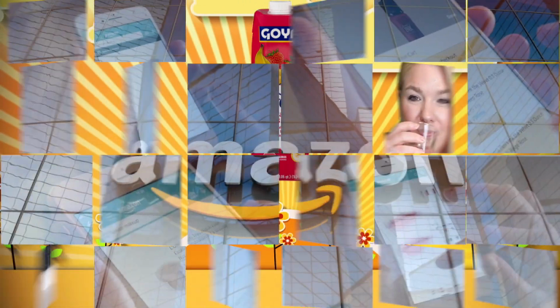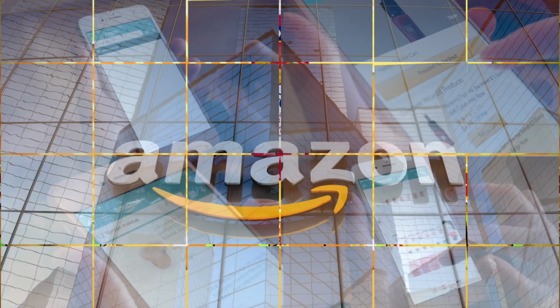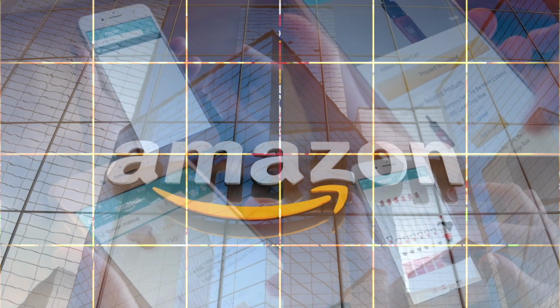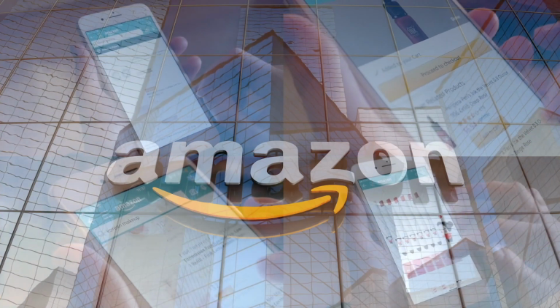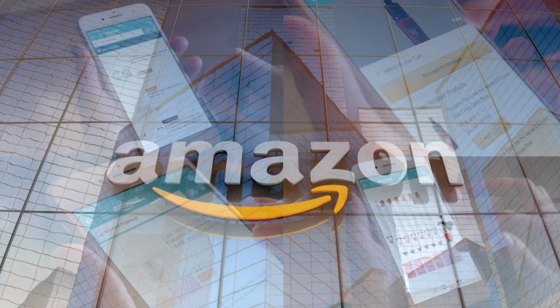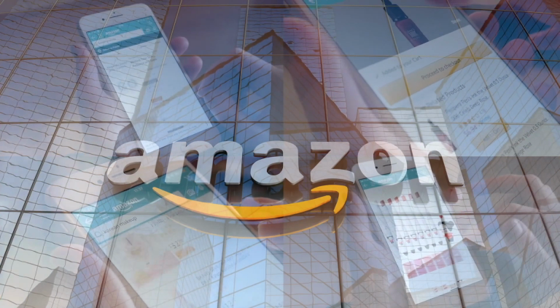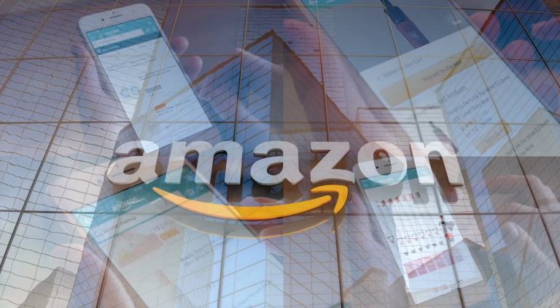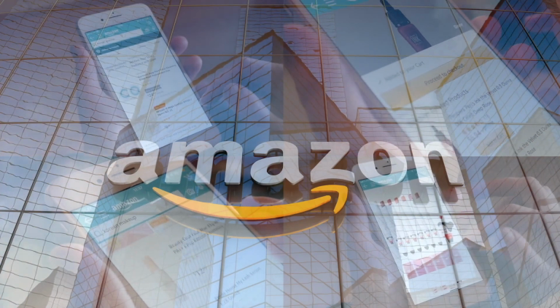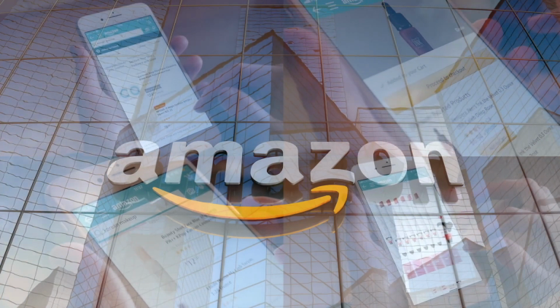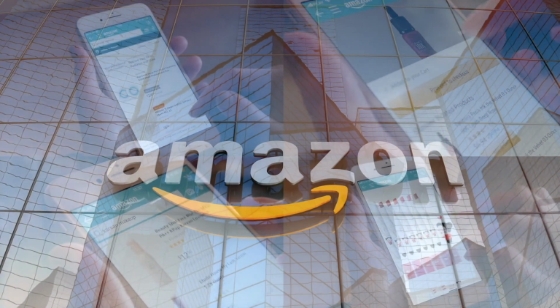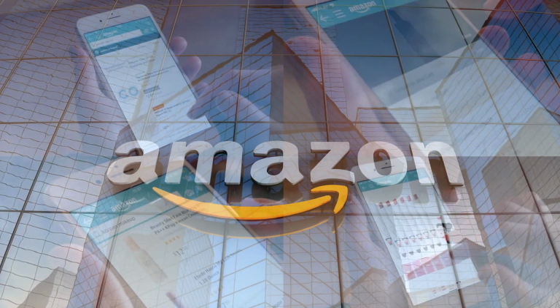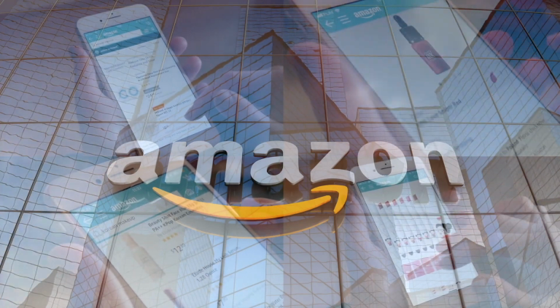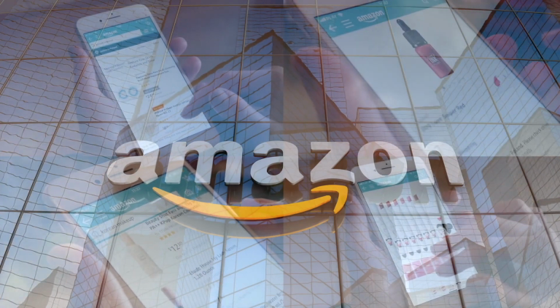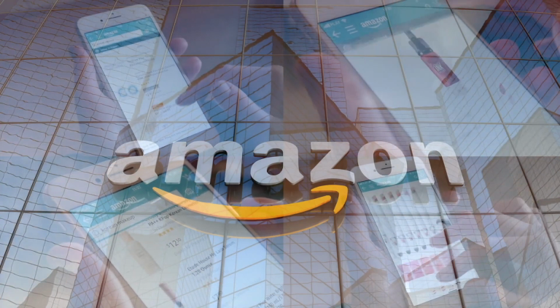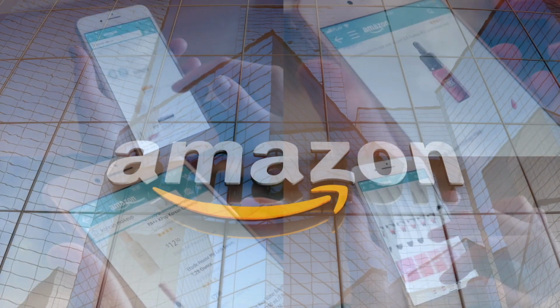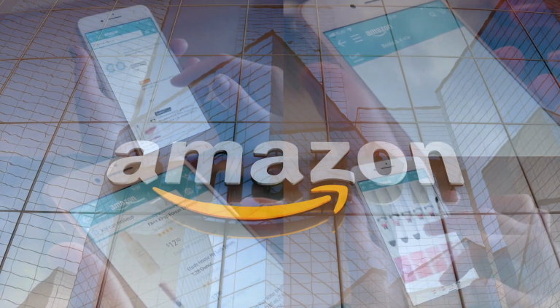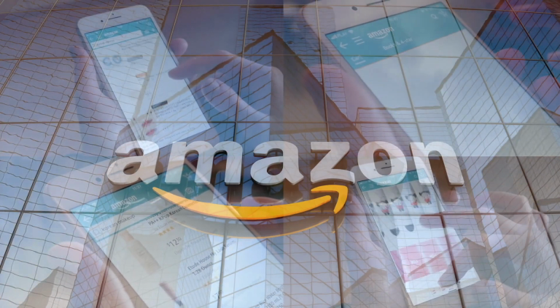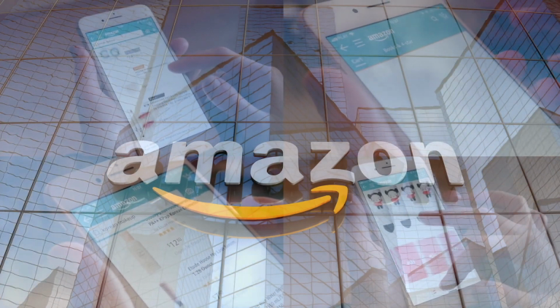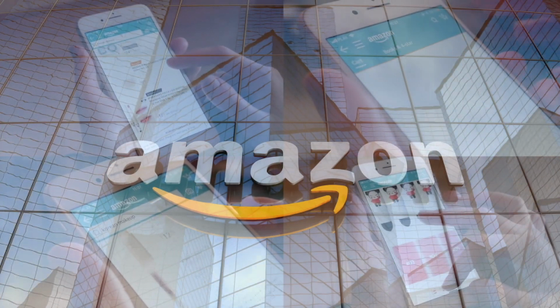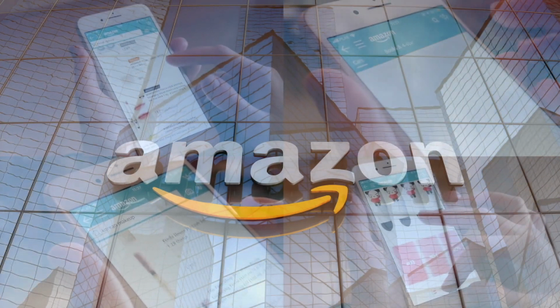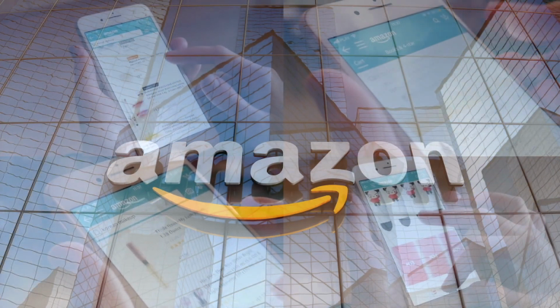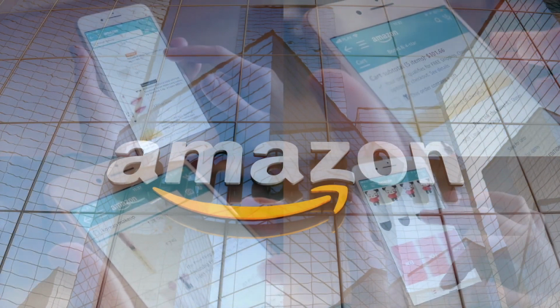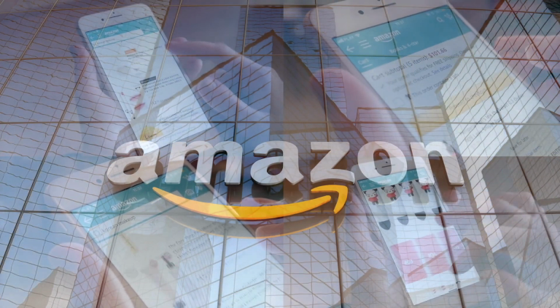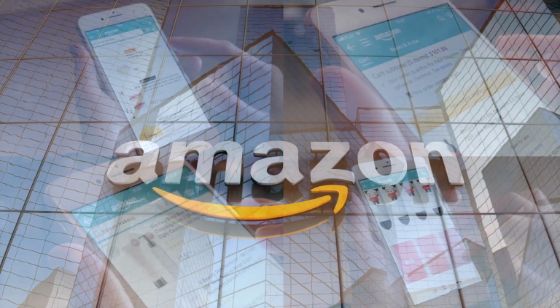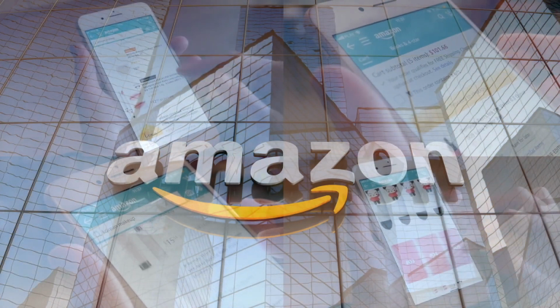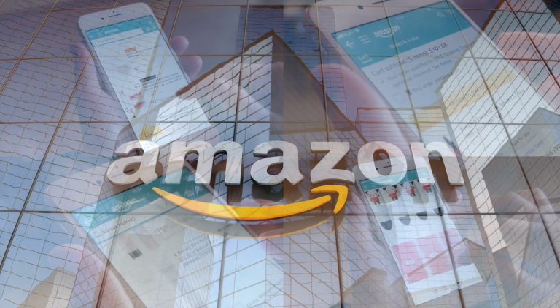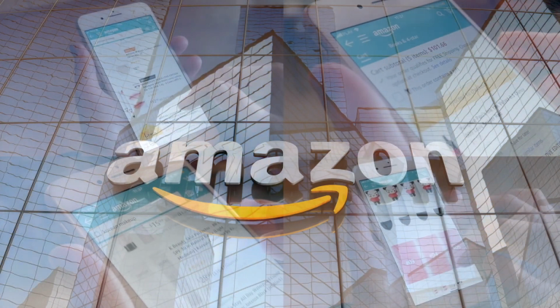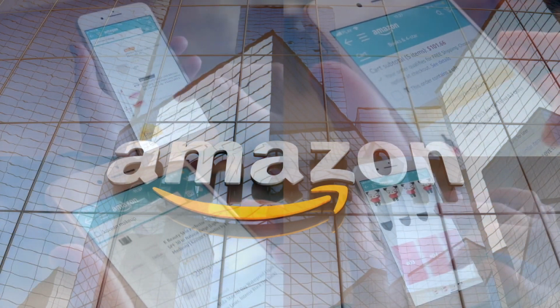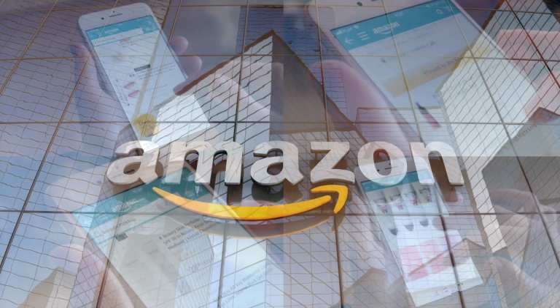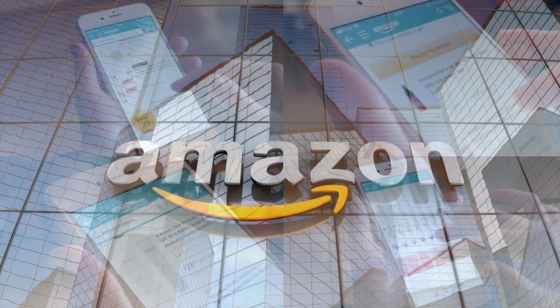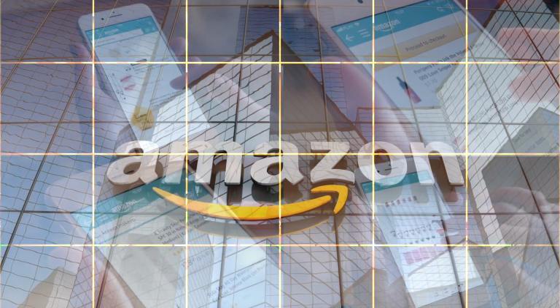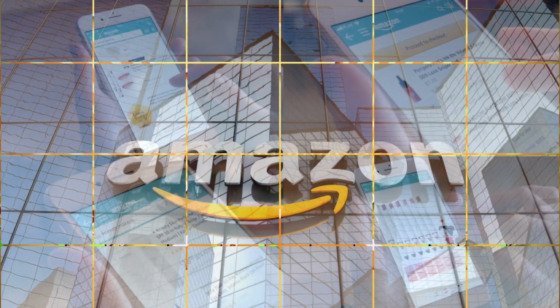If you'd like to support this channel, the easiest way to do that is using our Amazon links the next time you shop there.